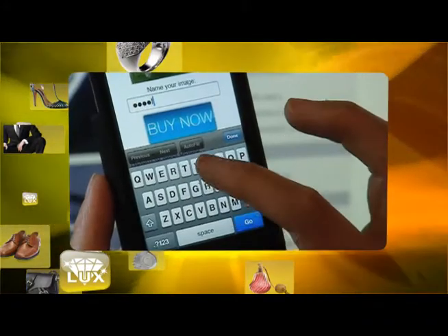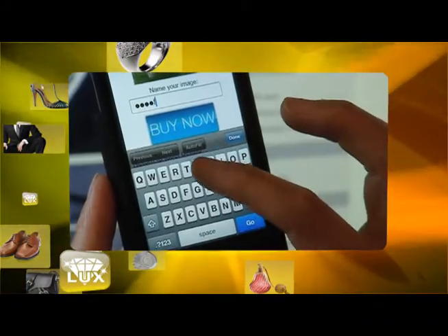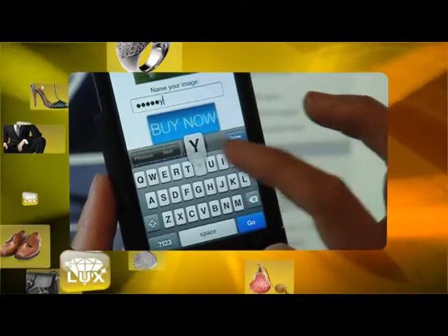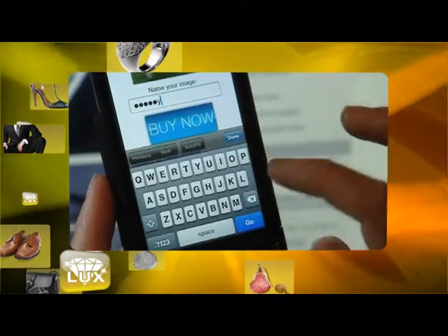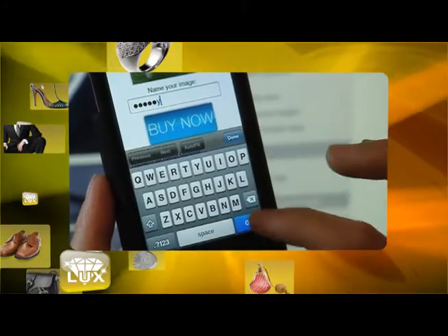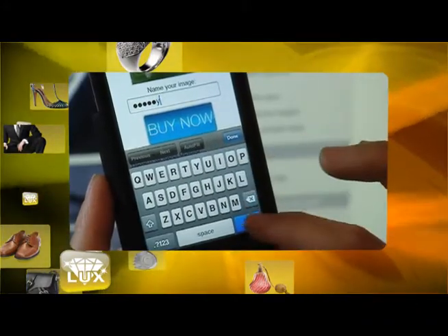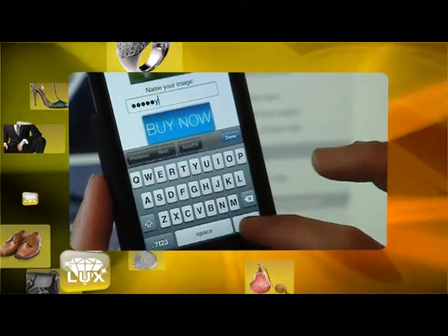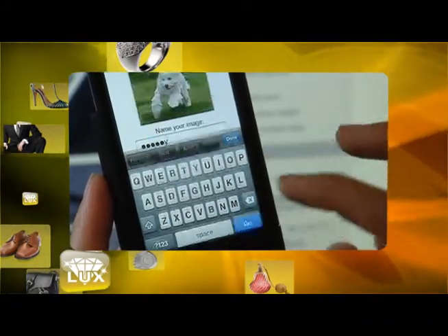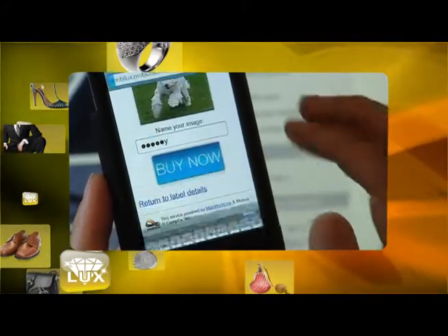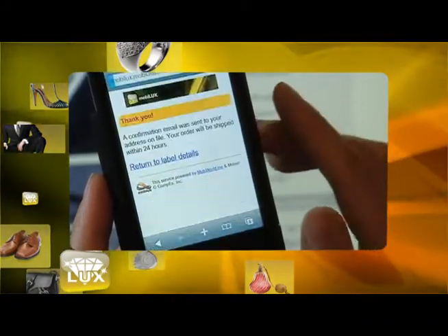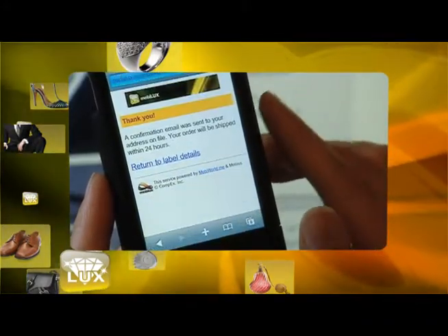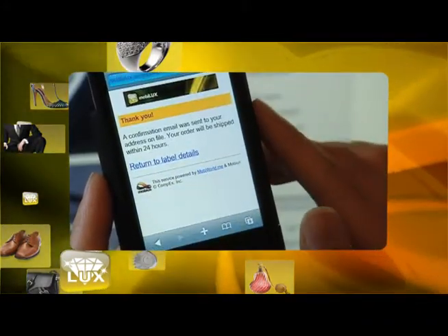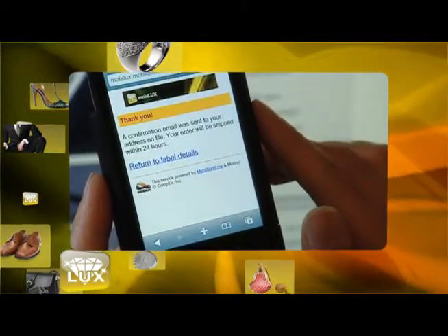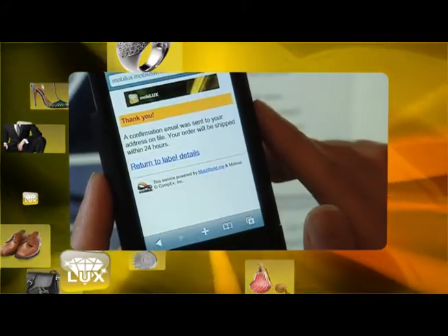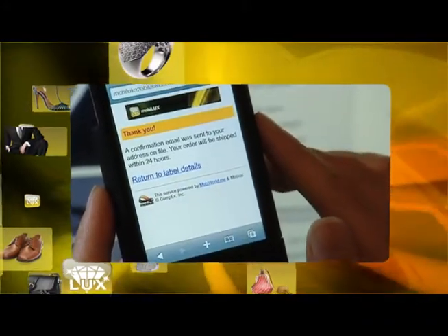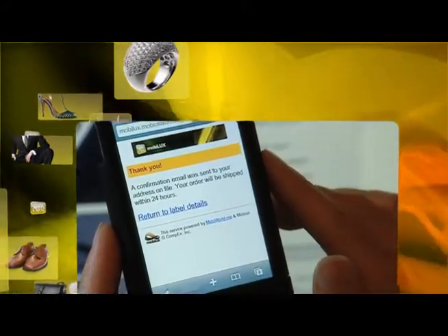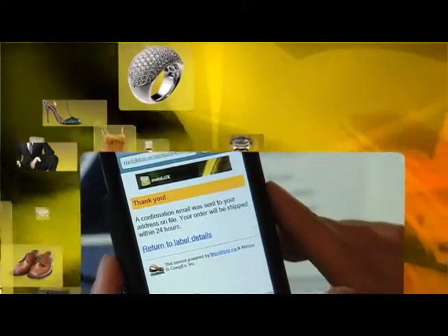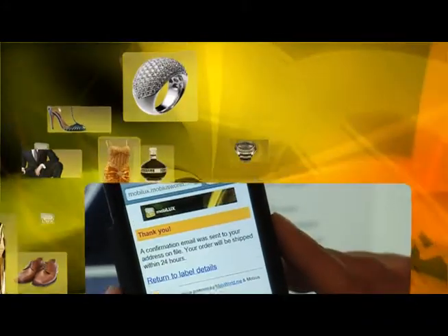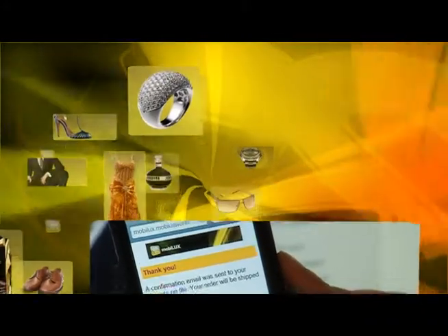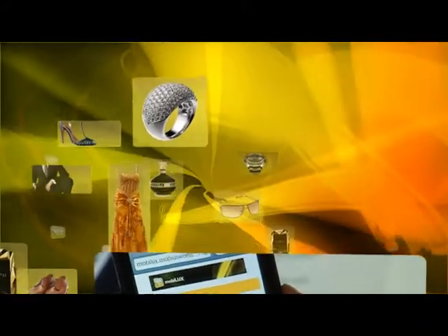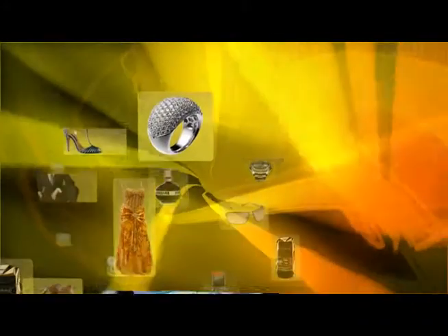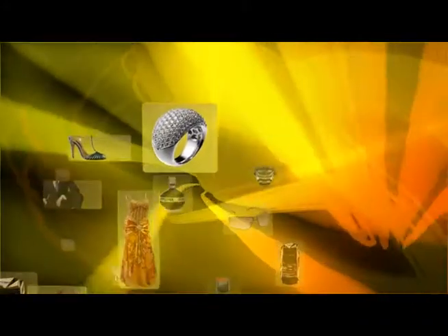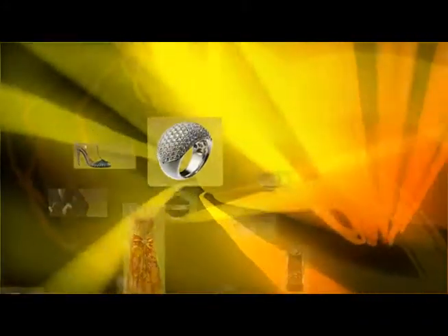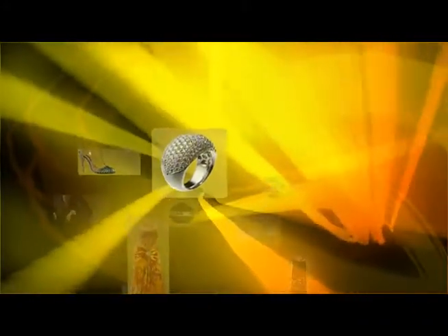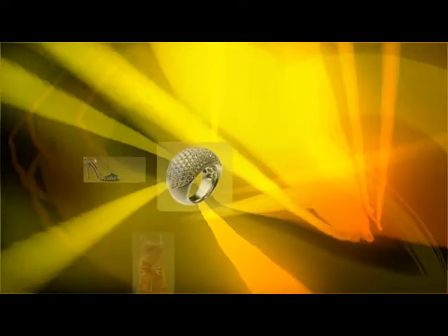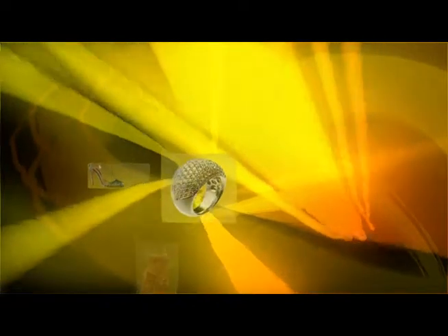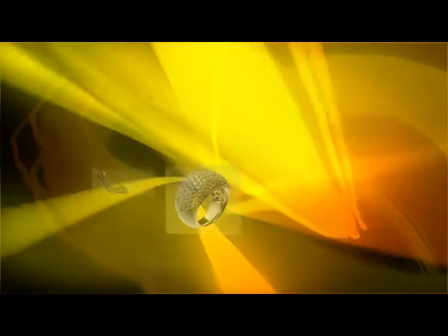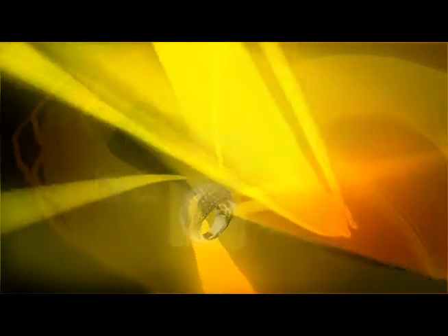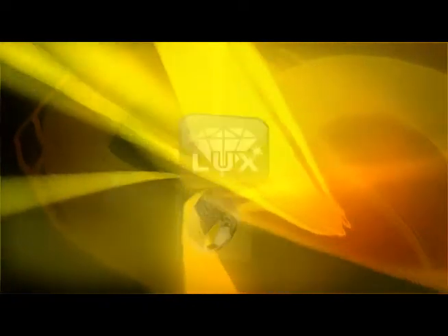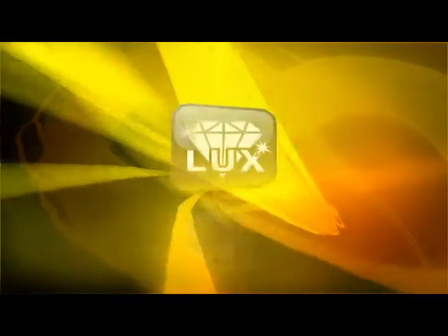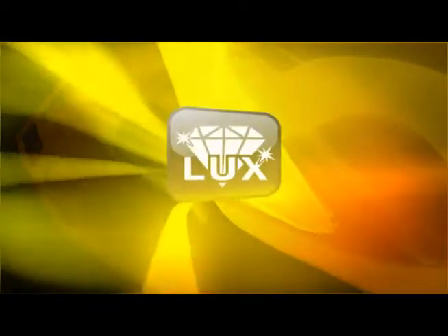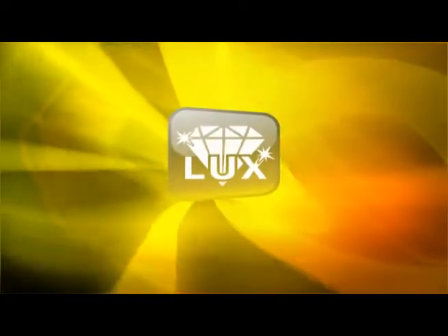From this, consumer data mining and related demographic and geographic information can be programmed and tracked.